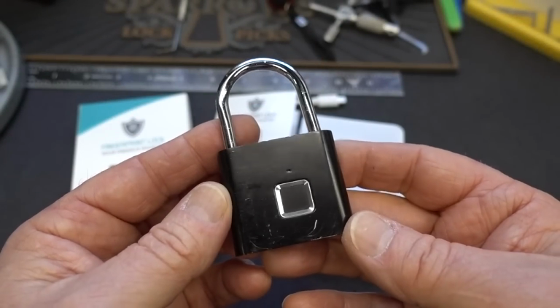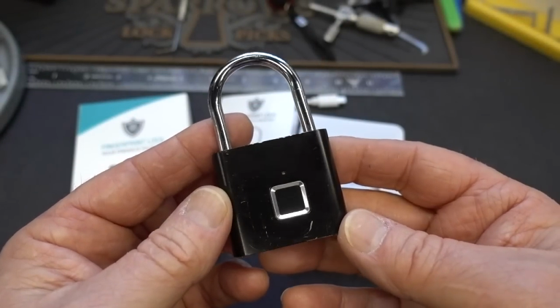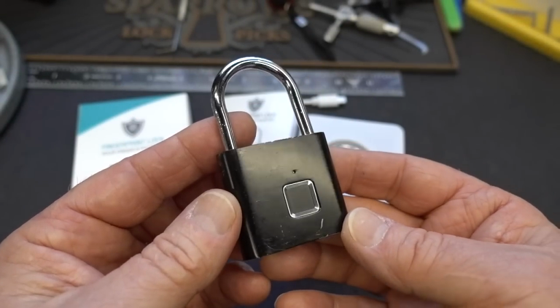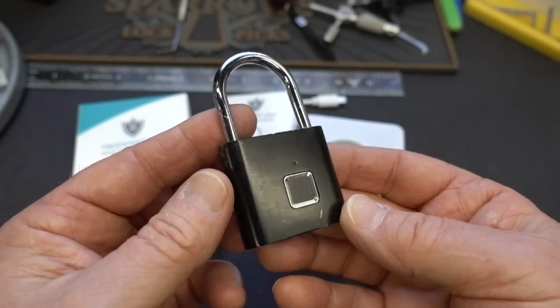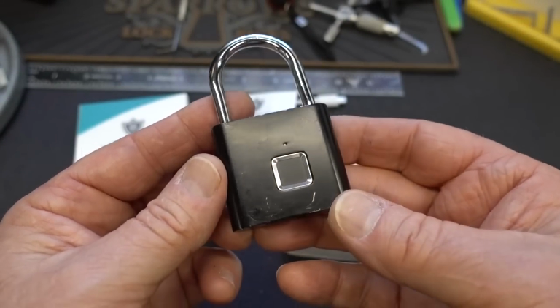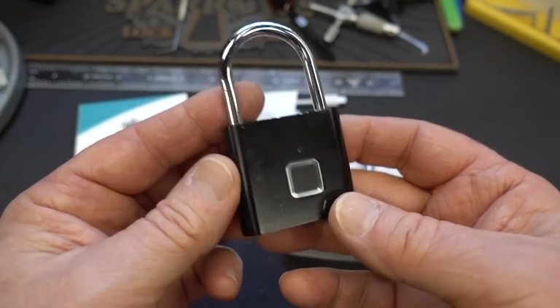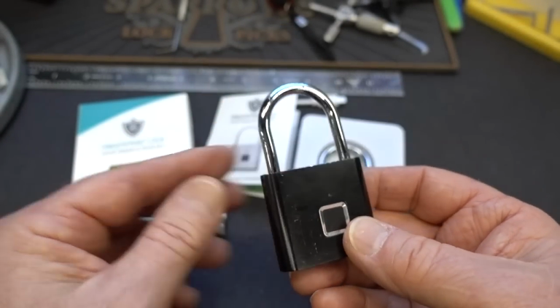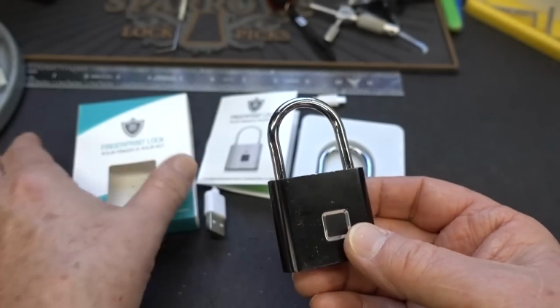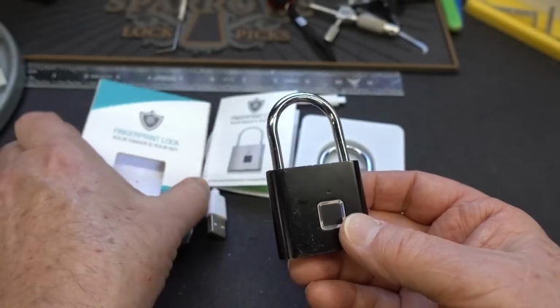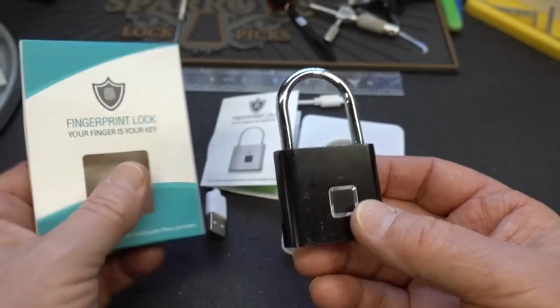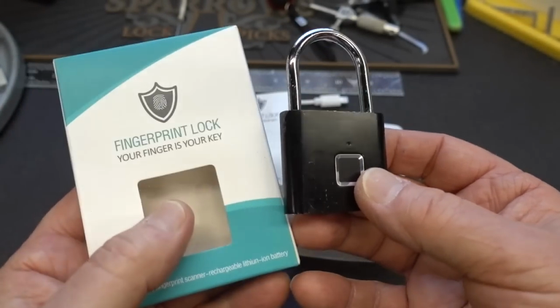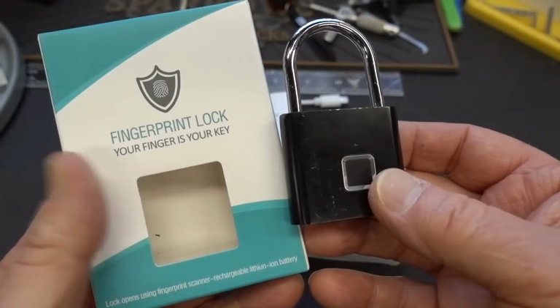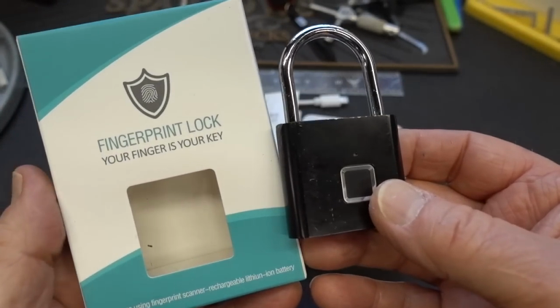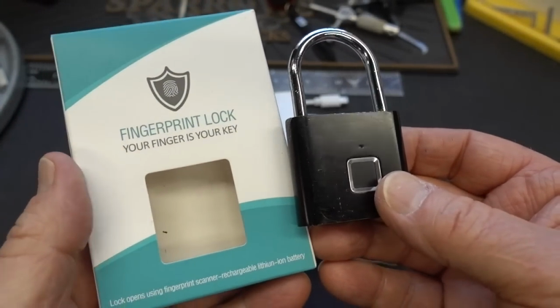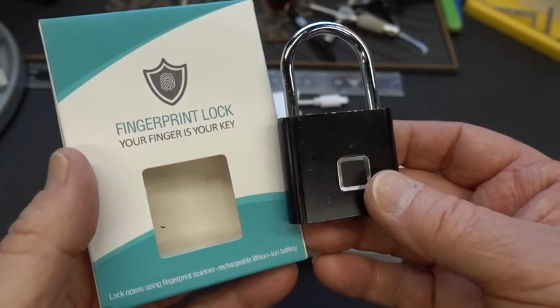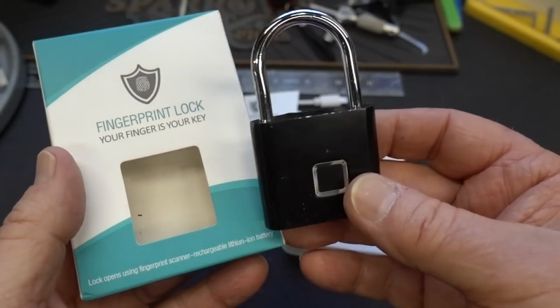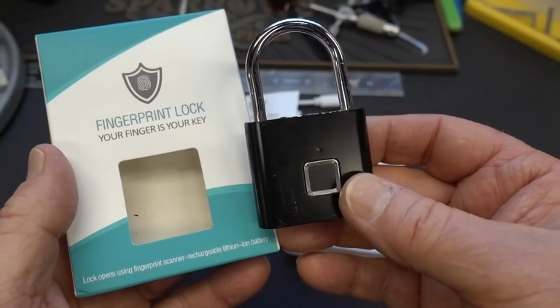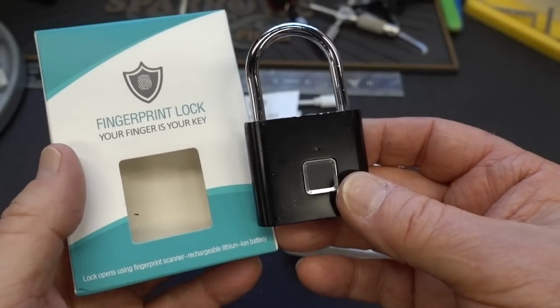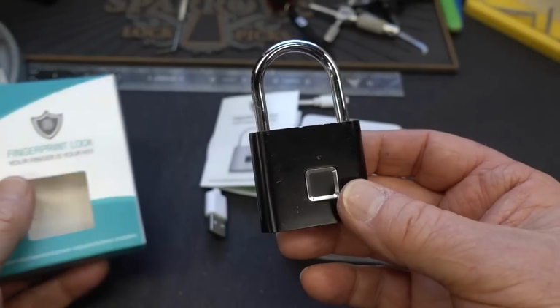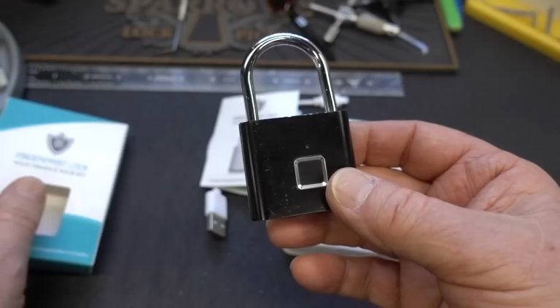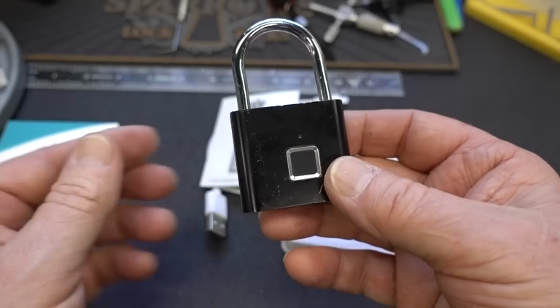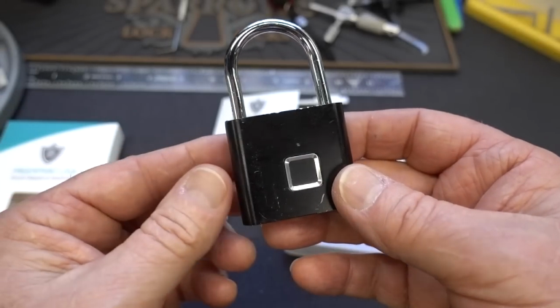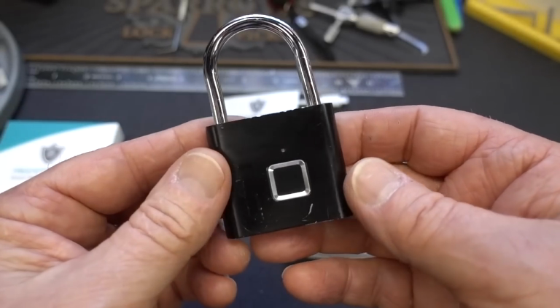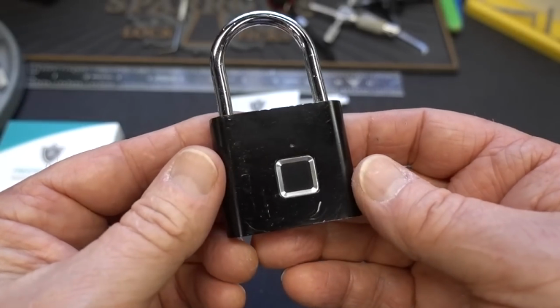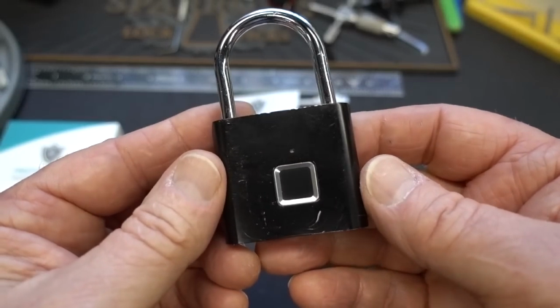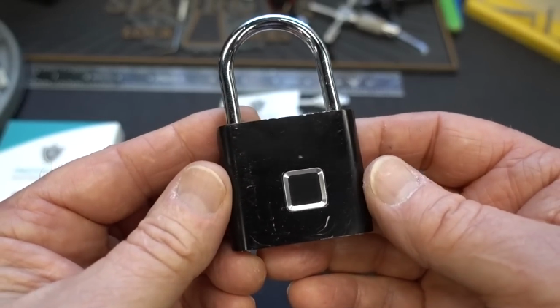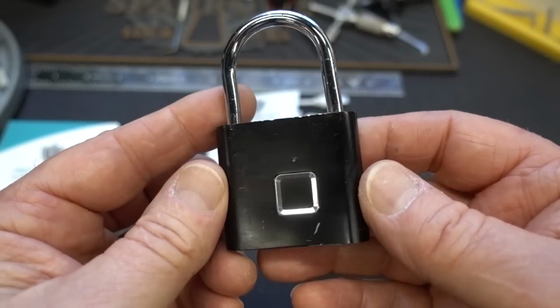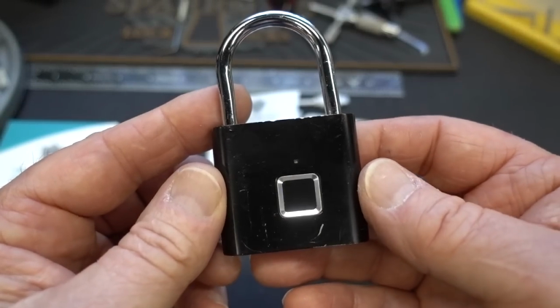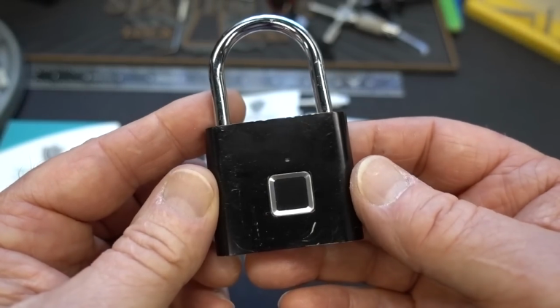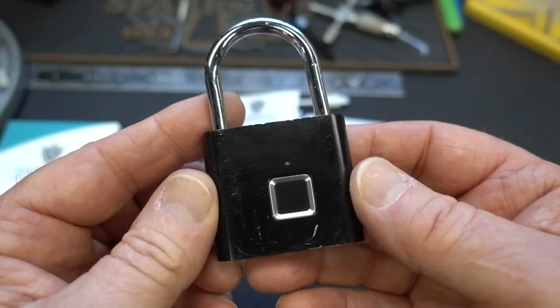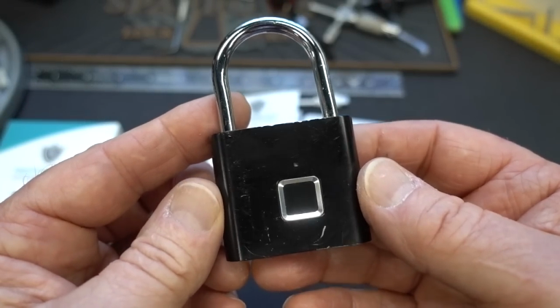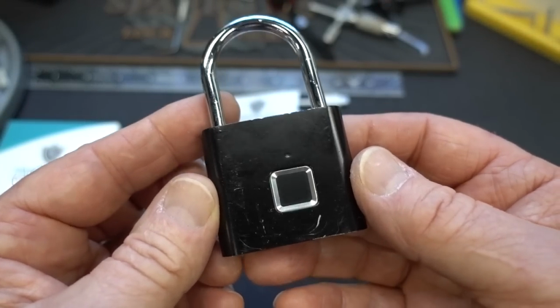A number of you sent me links to this. It's a fingerprint lock that sells for $17 on eBay. You asked me to take a look and want to know how good it is.